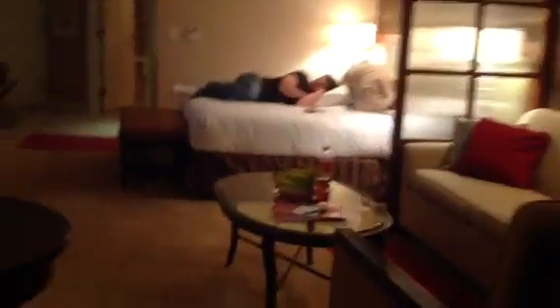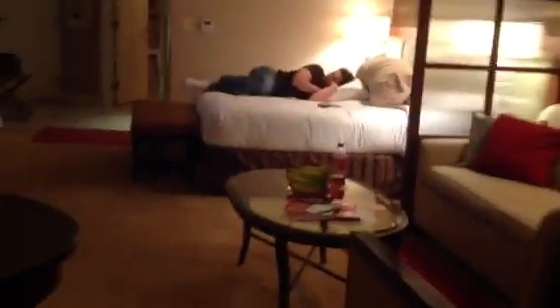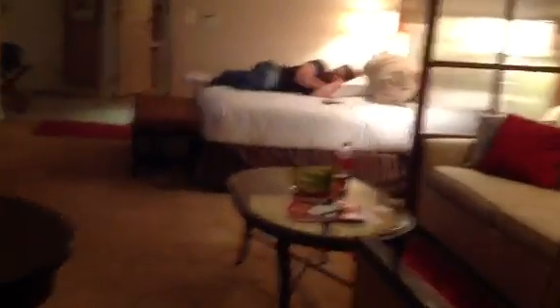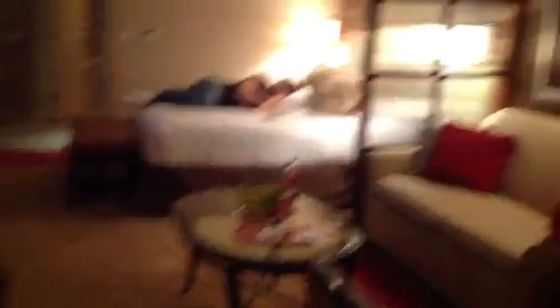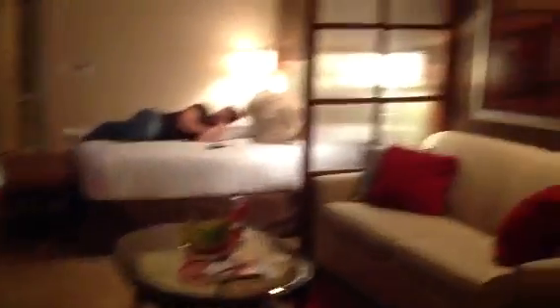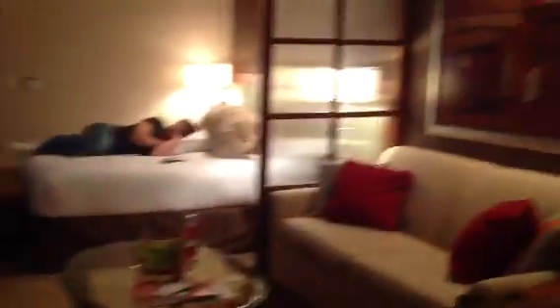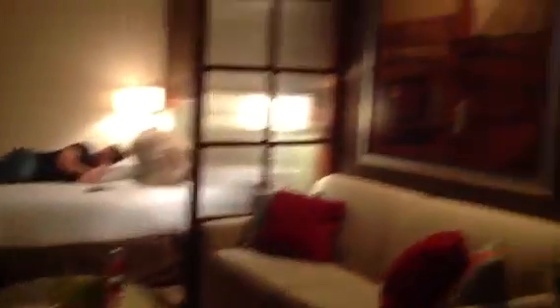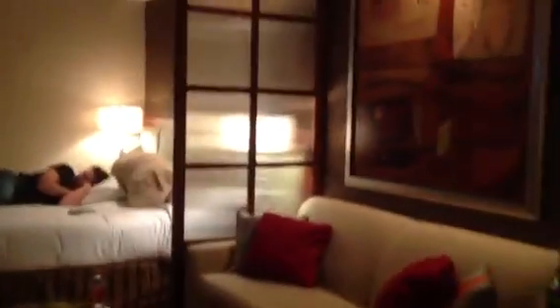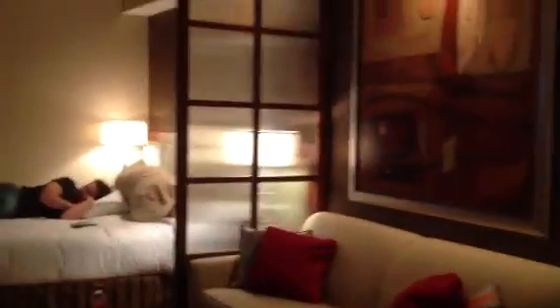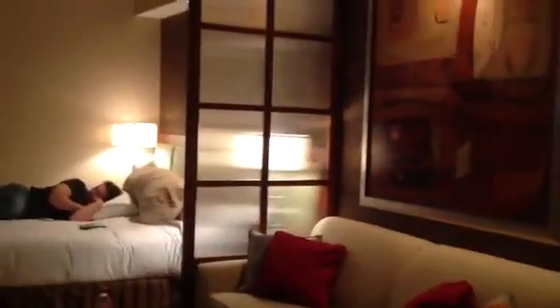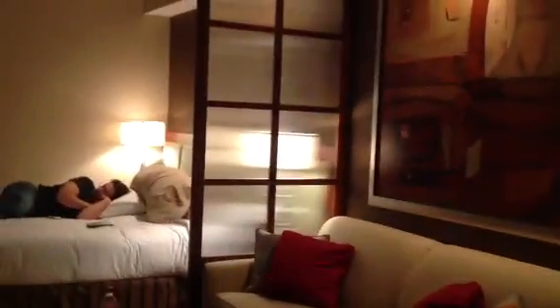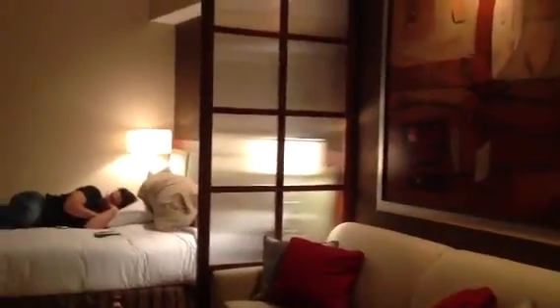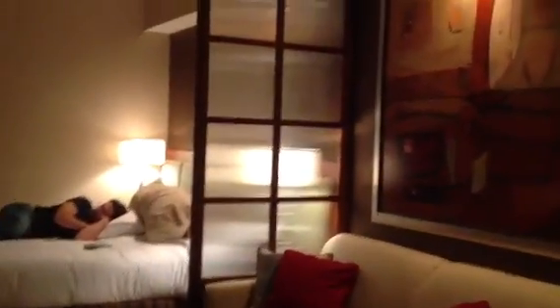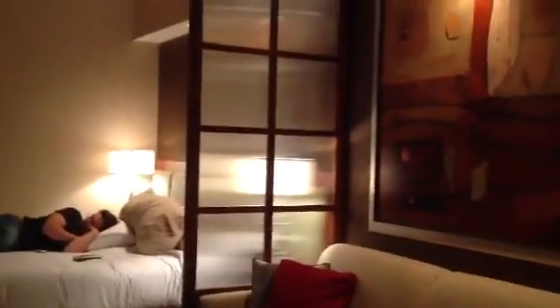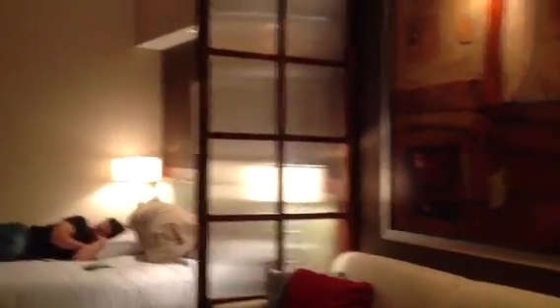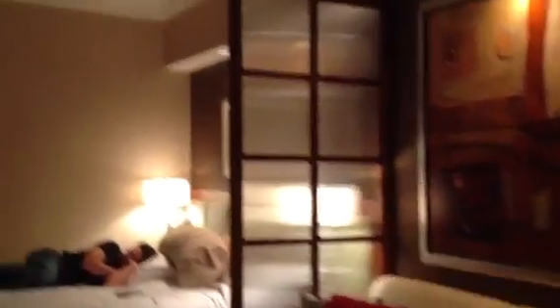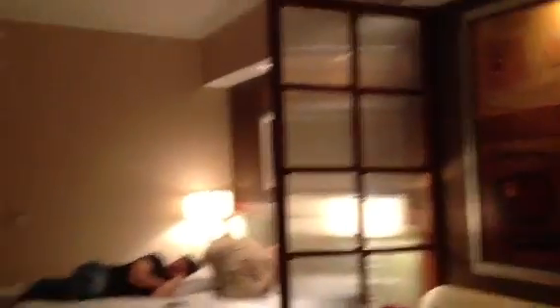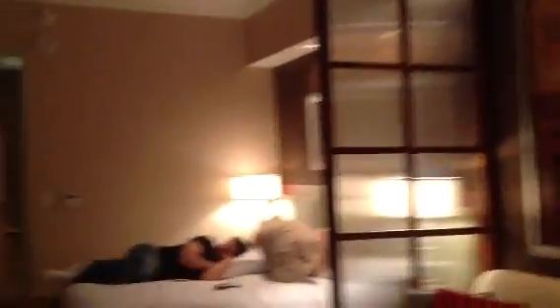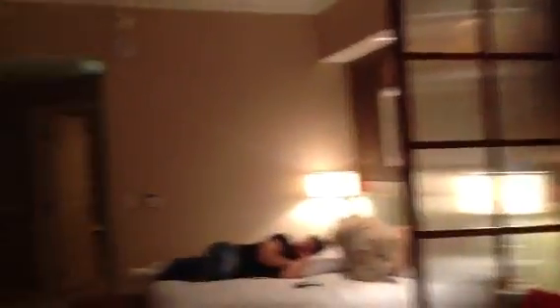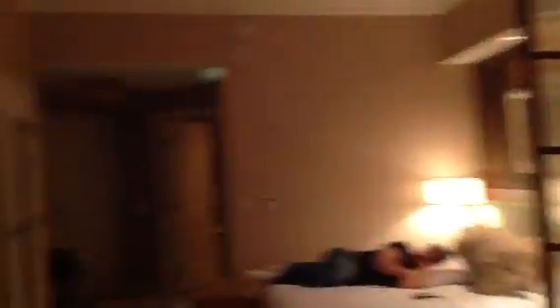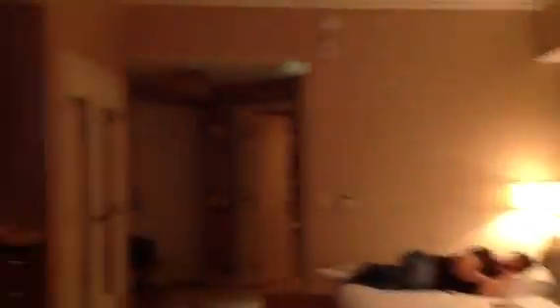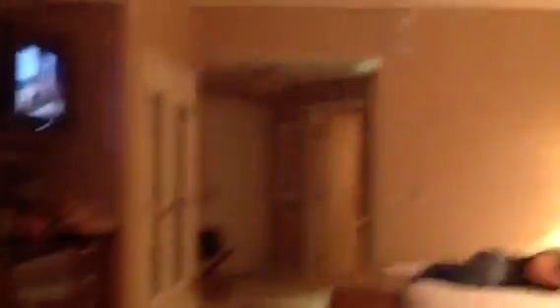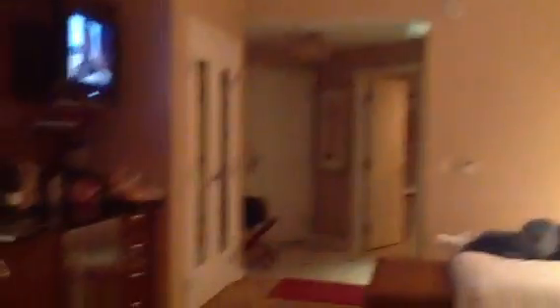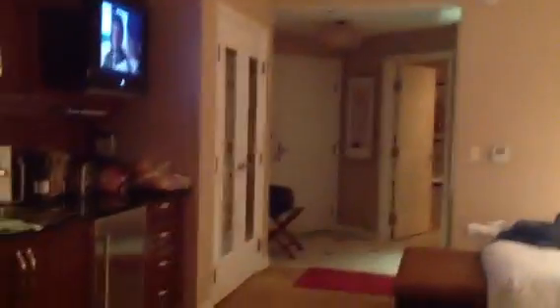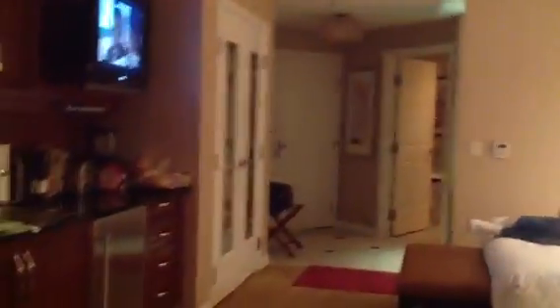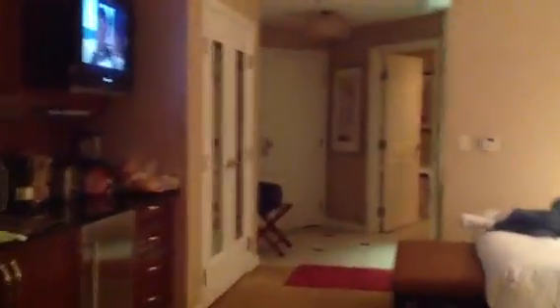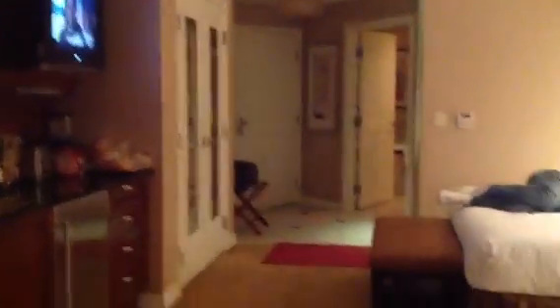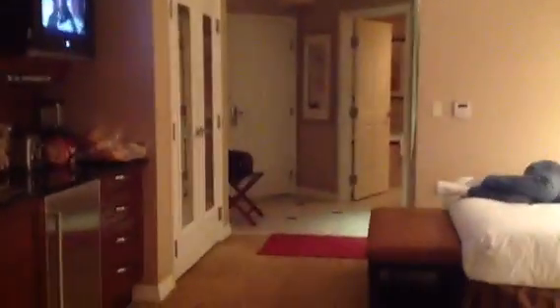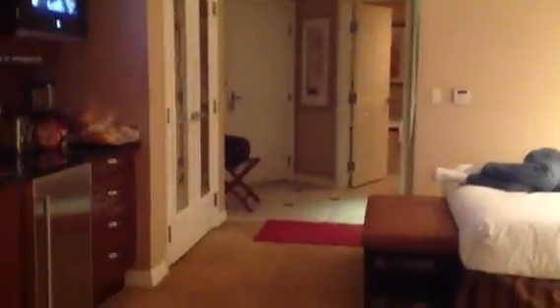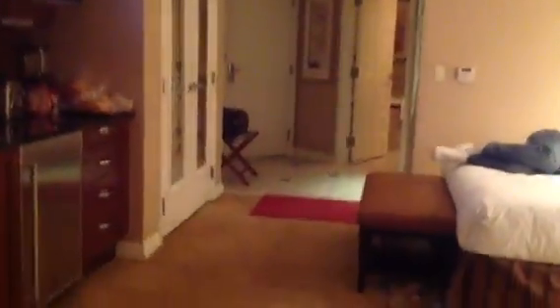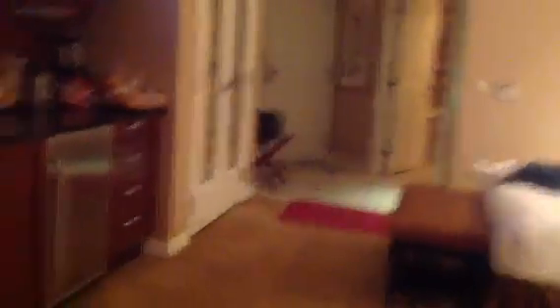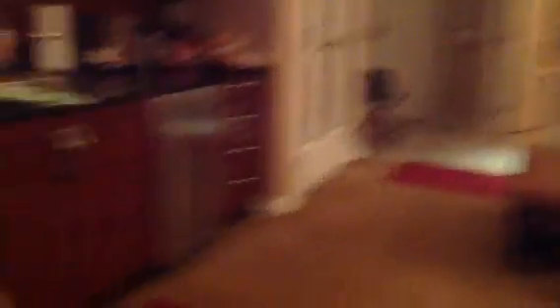We are really happy with this room — it's very, very nice. That's all for now, folks.